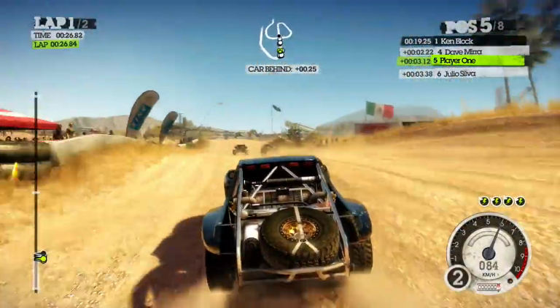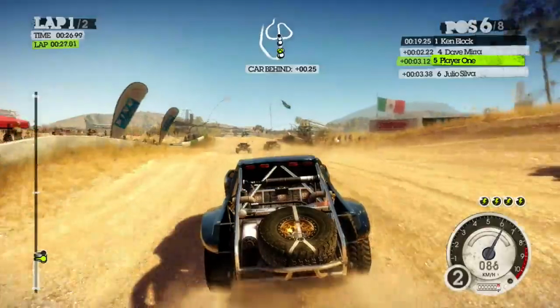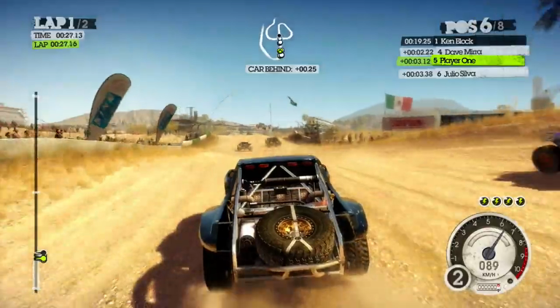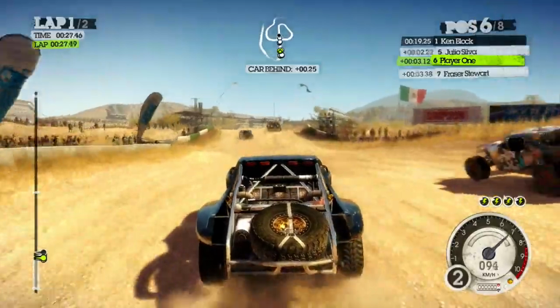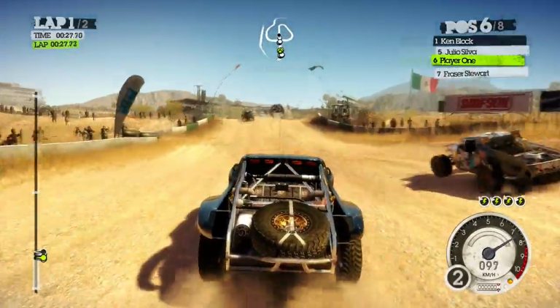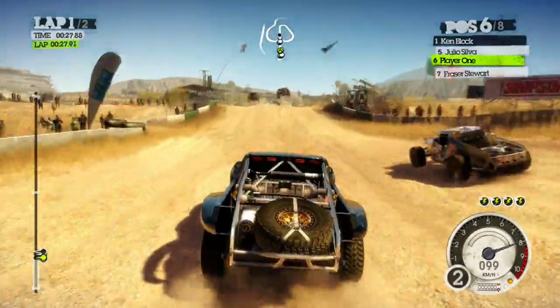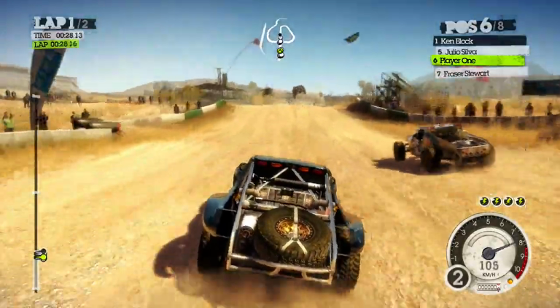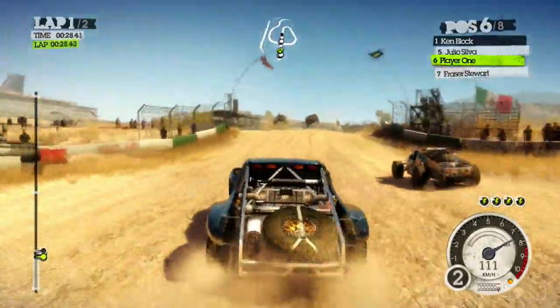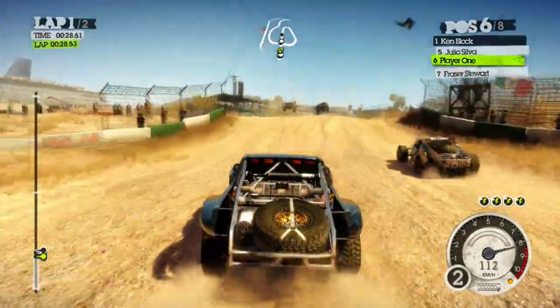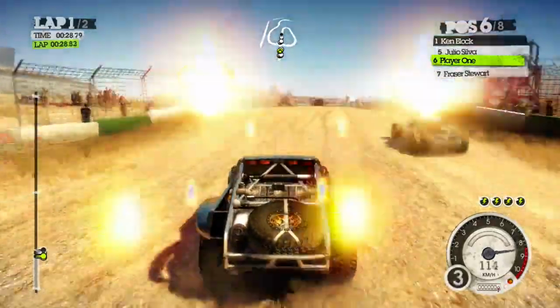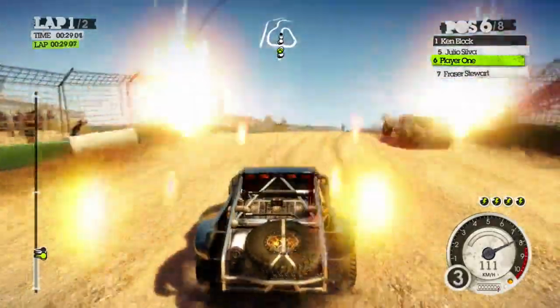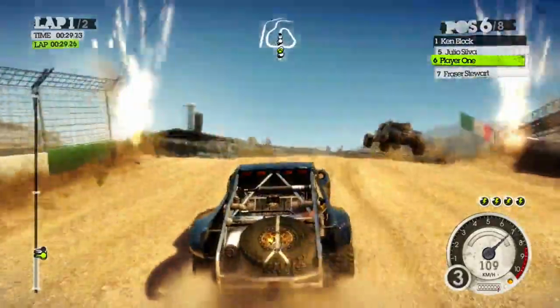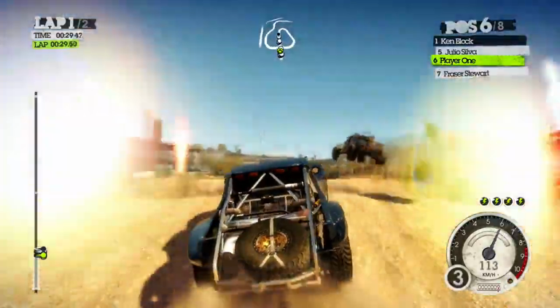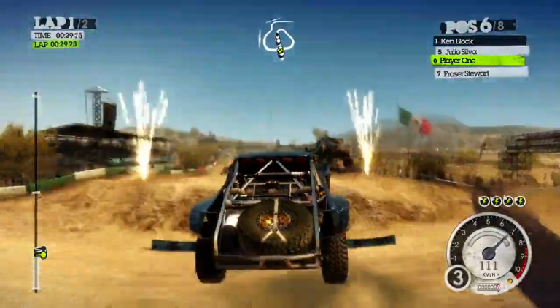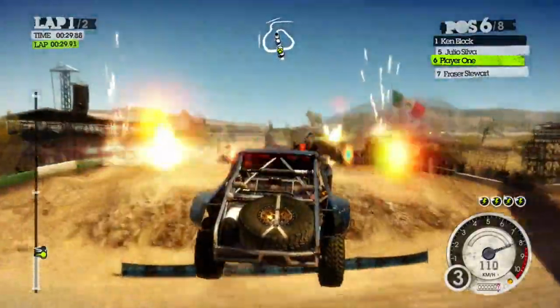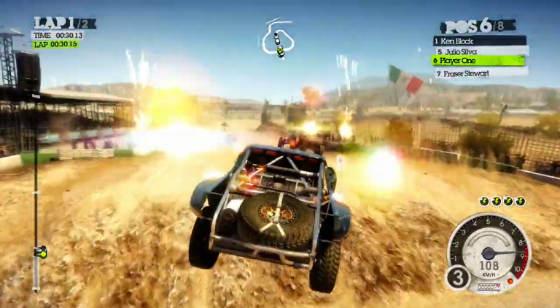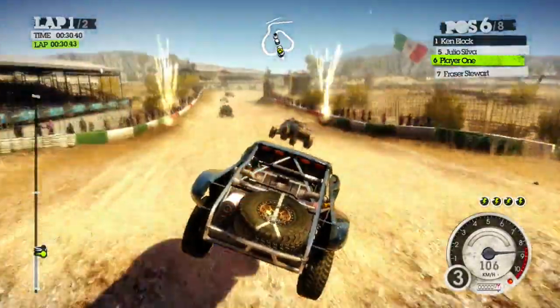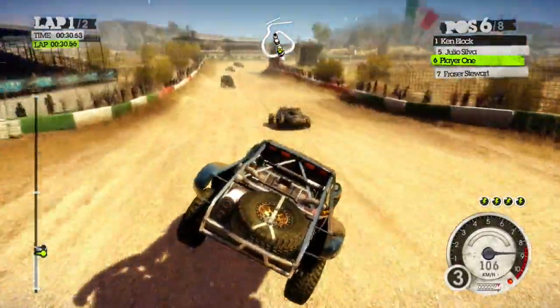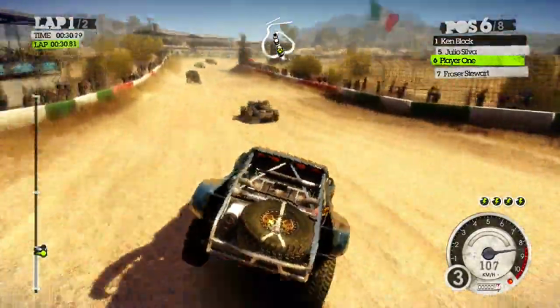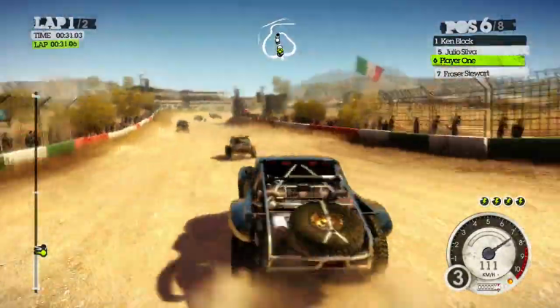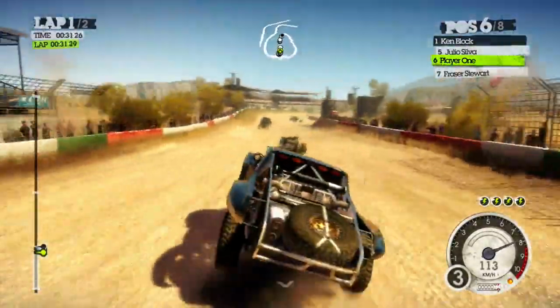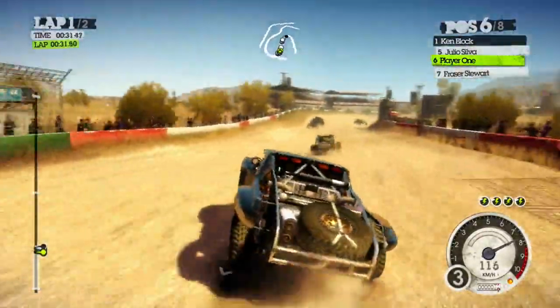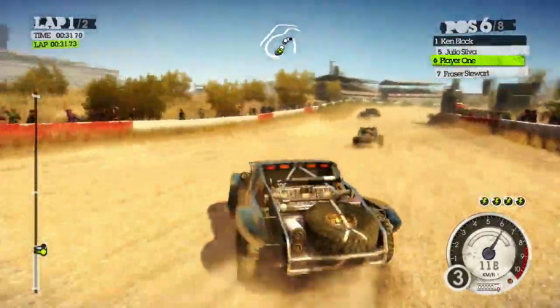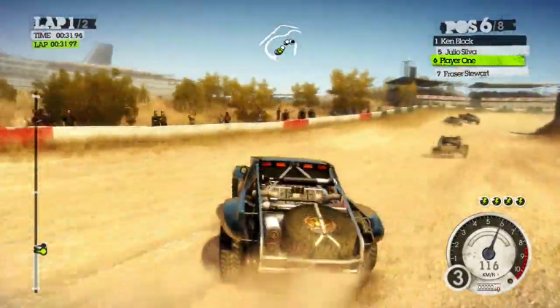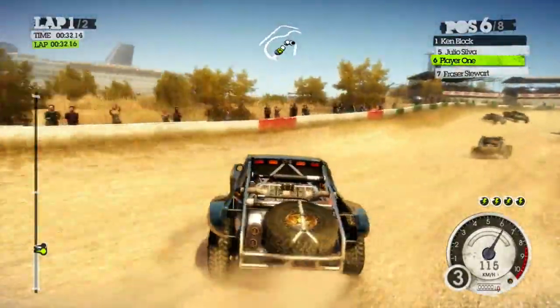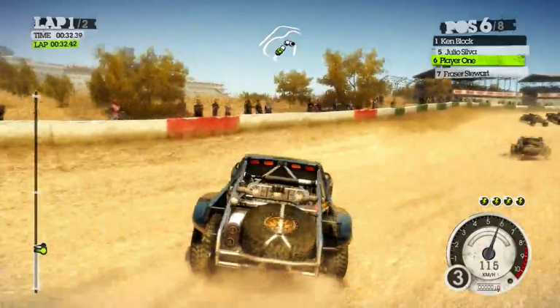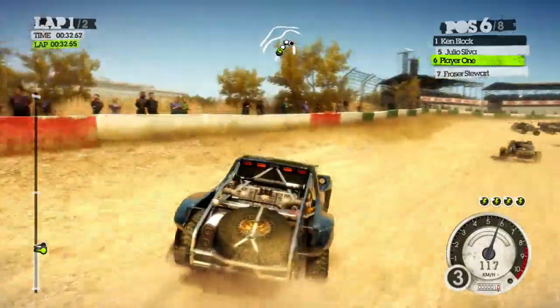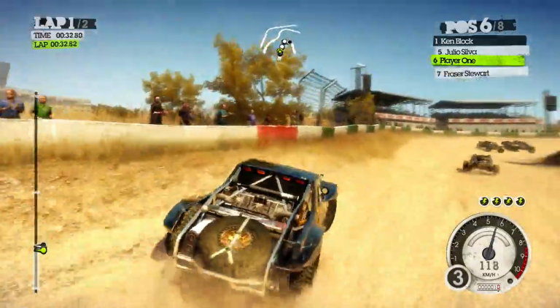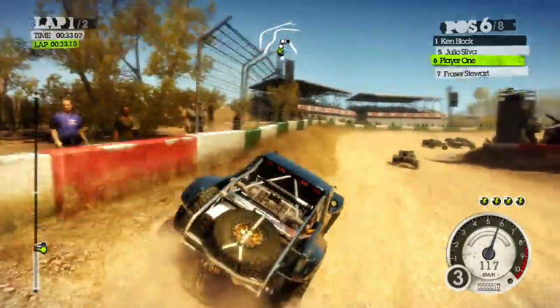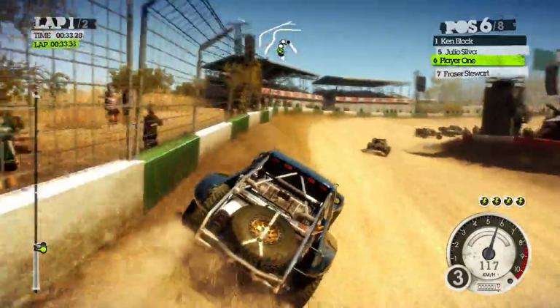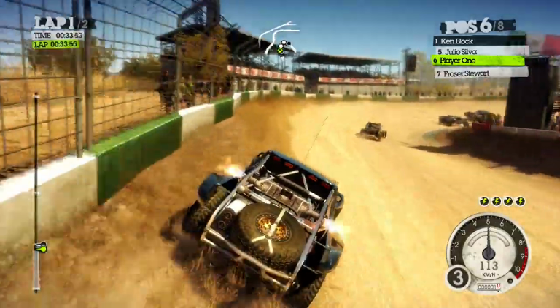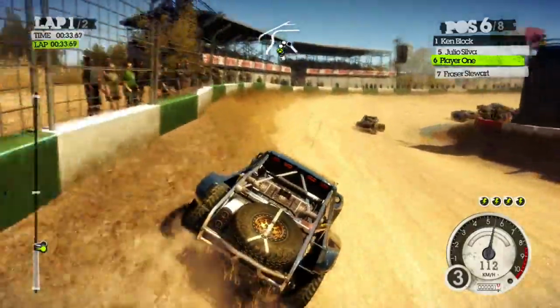So as you guys can tell from this footage, everything looks really nice — the colors, the graphics, the animations — everything just looks superb.